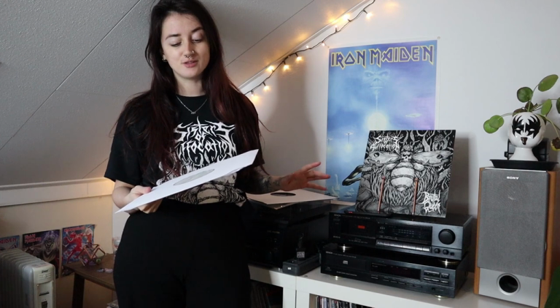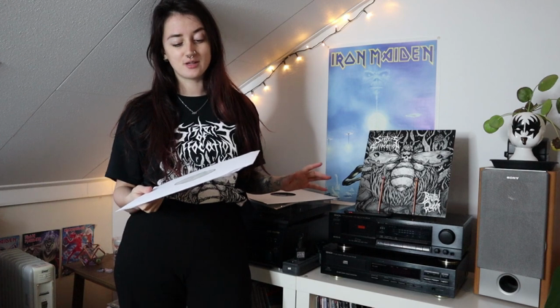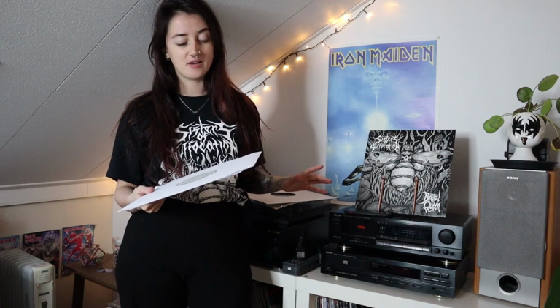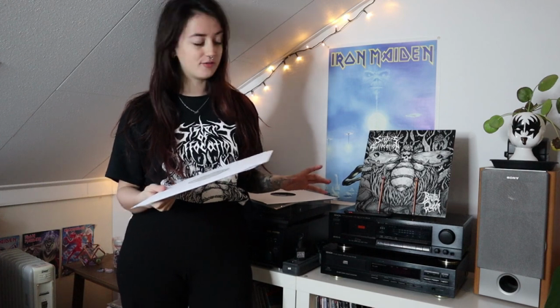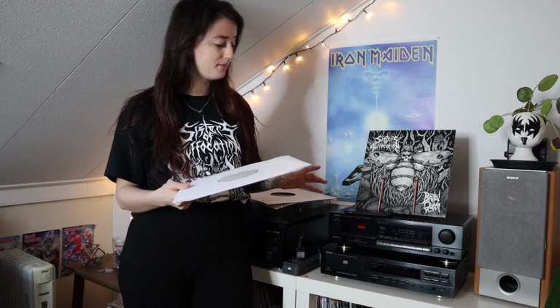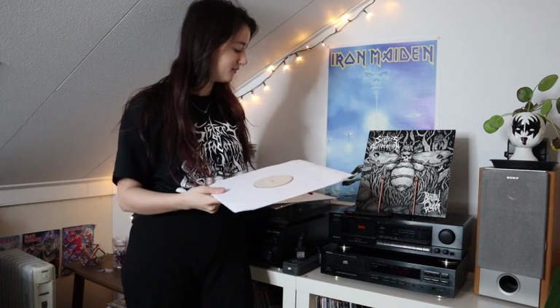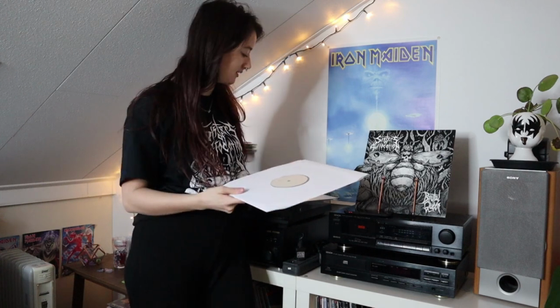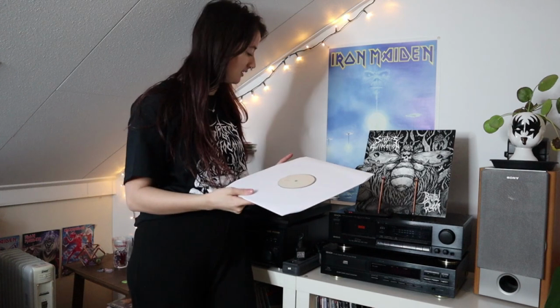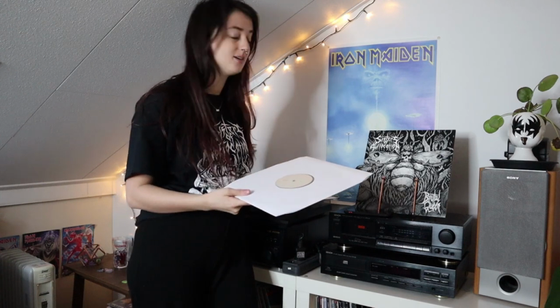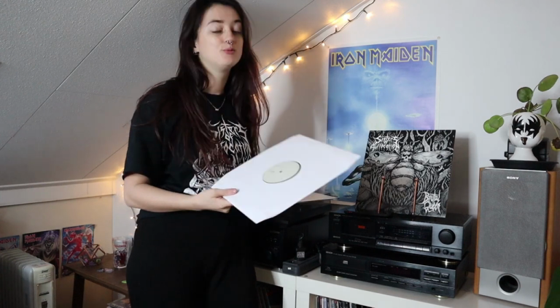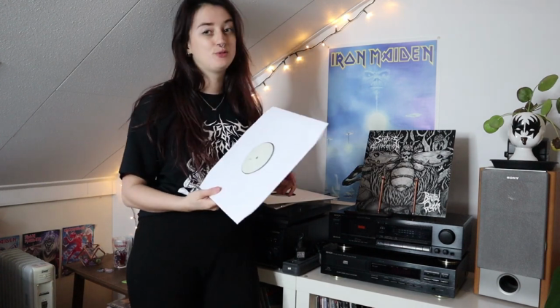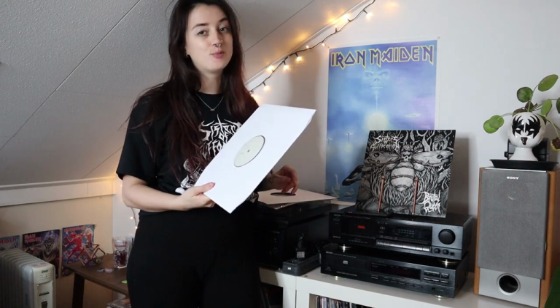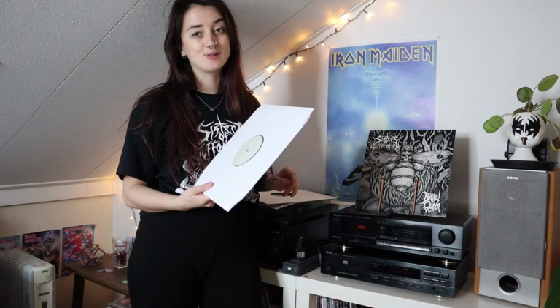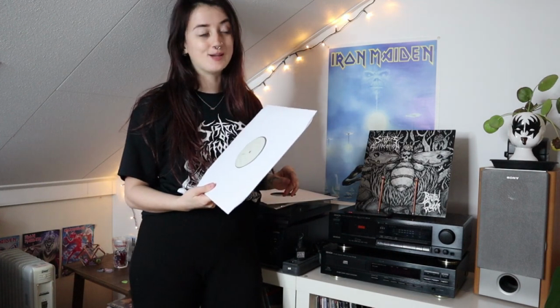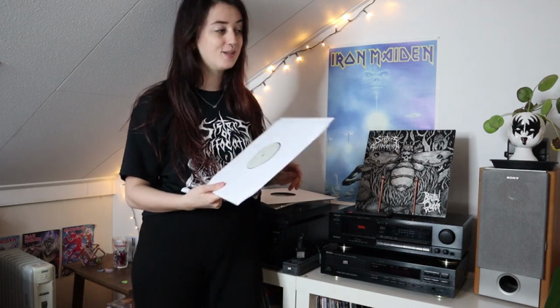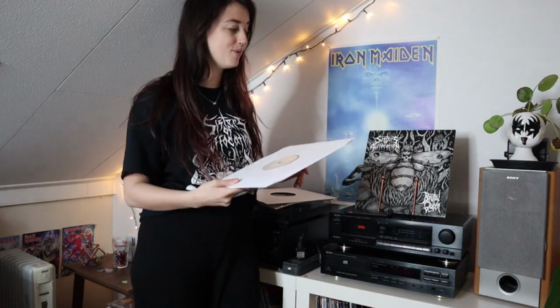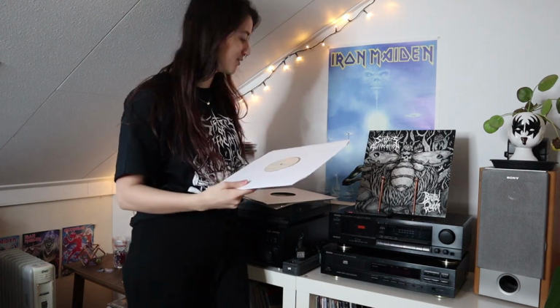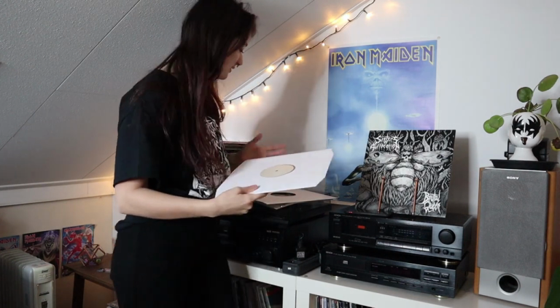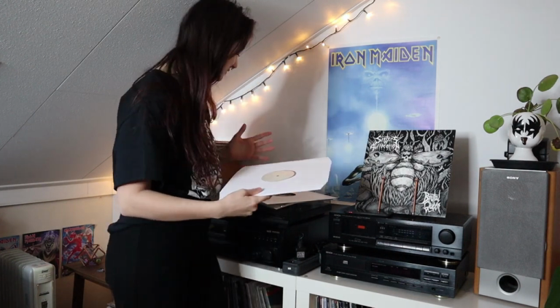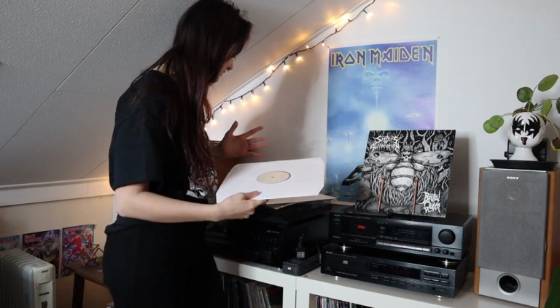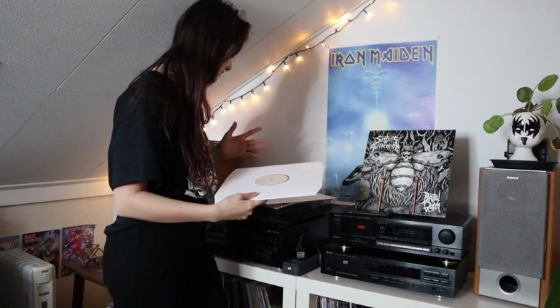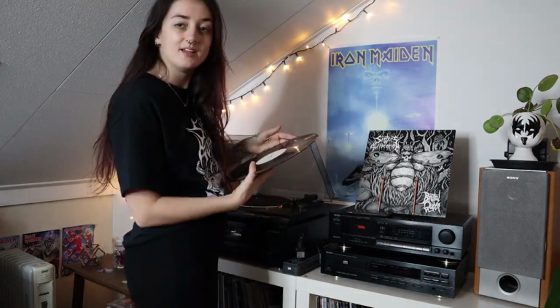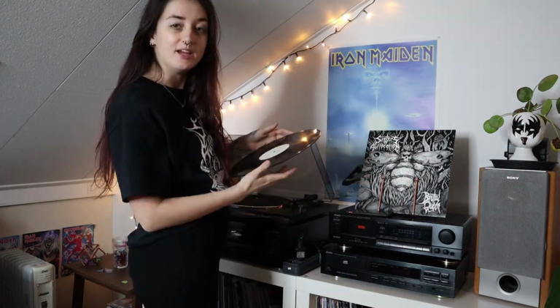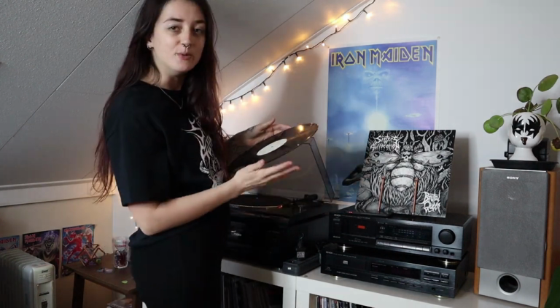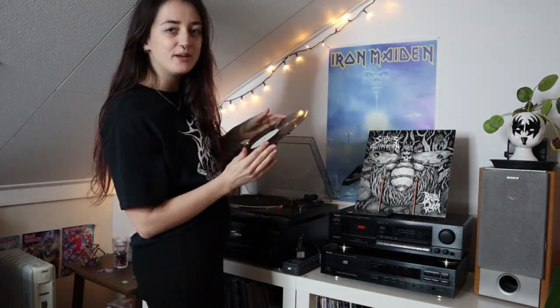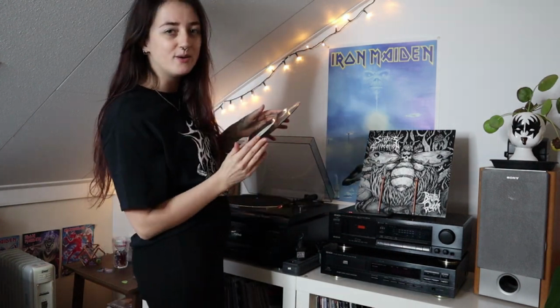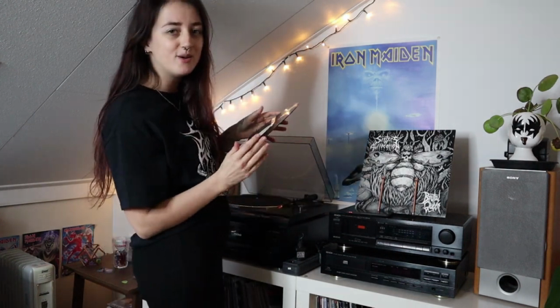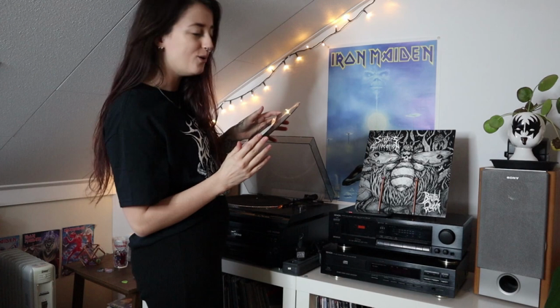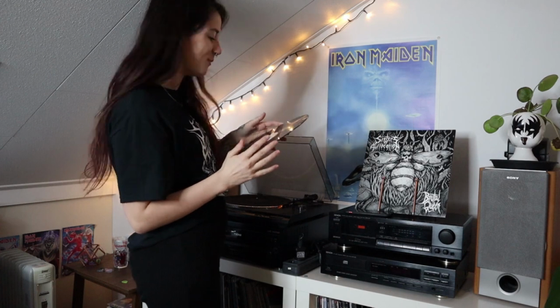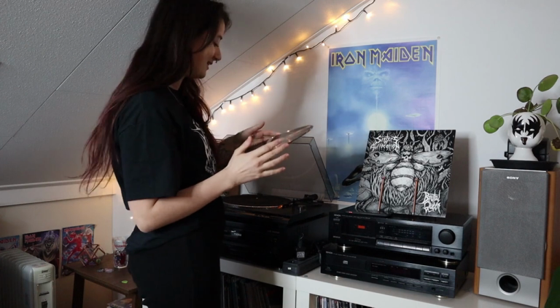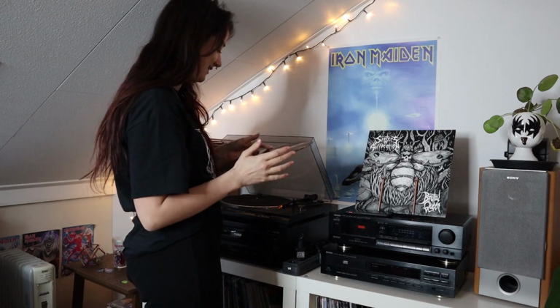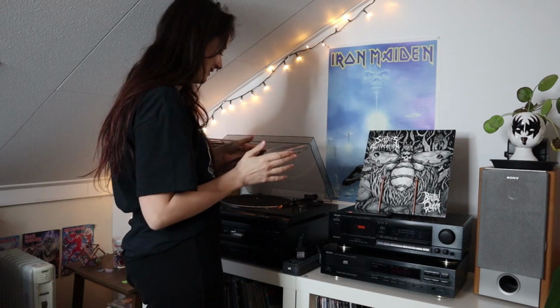I'm going to play the test pressing on vinyl for the first time ever. Super excited about this — here we go!